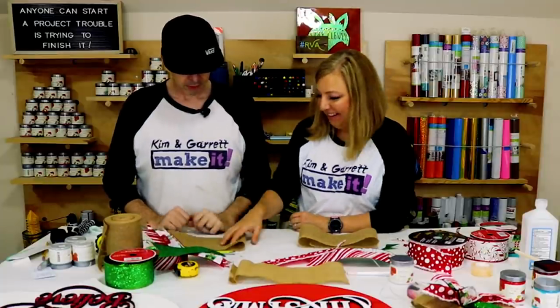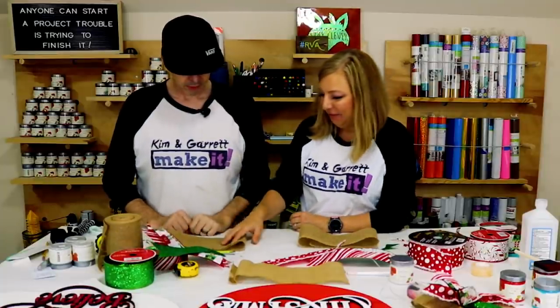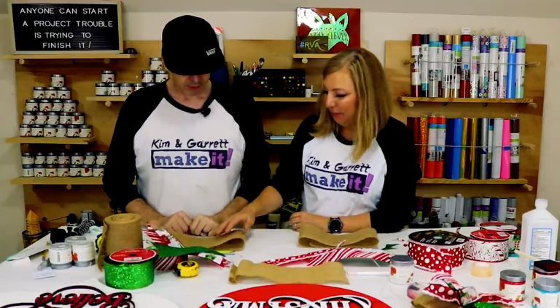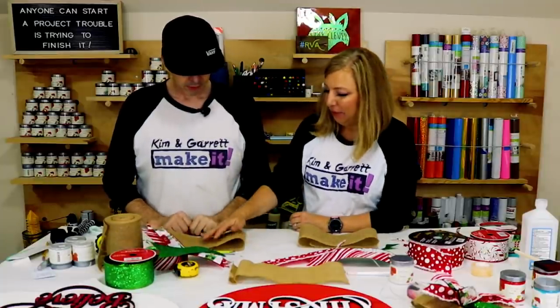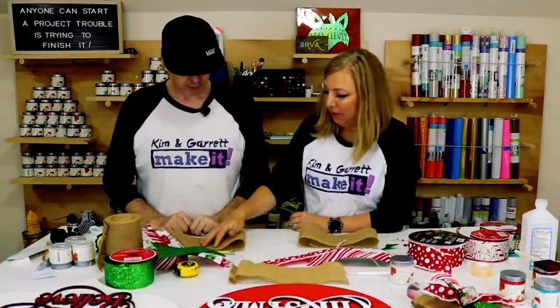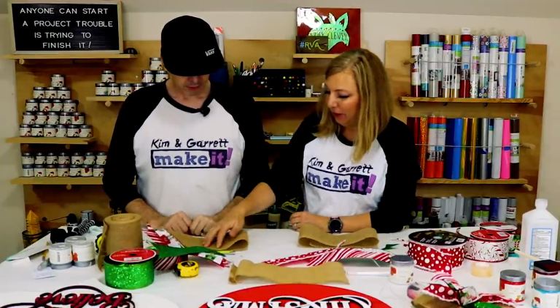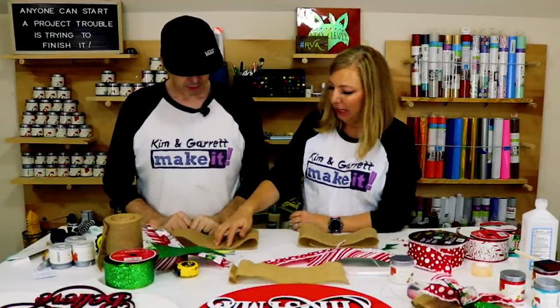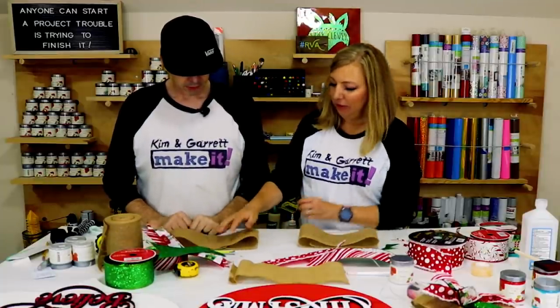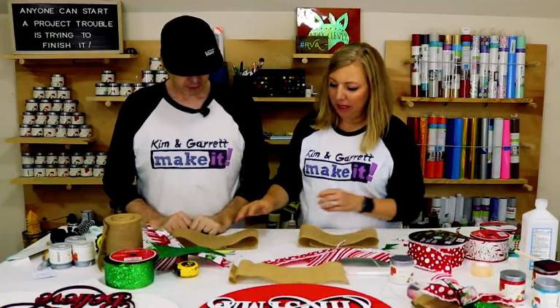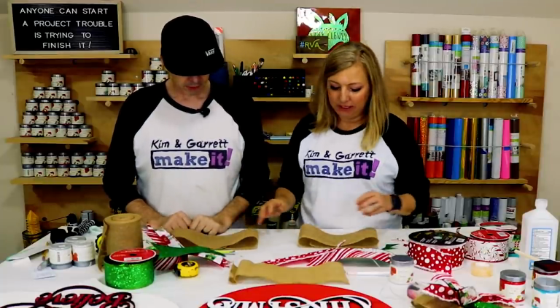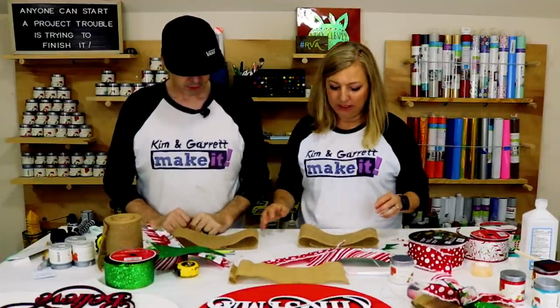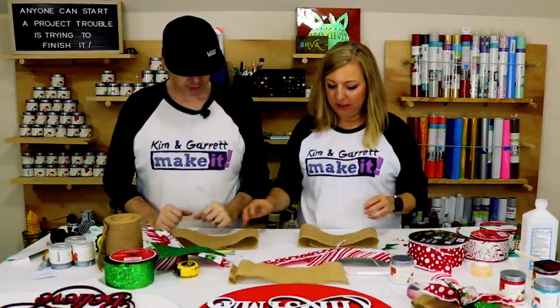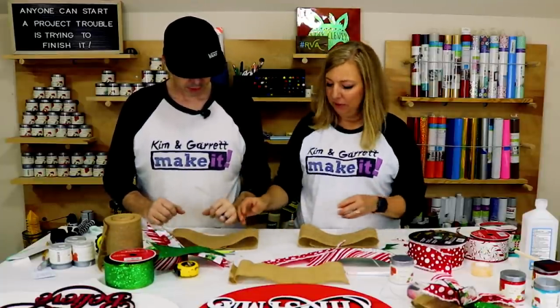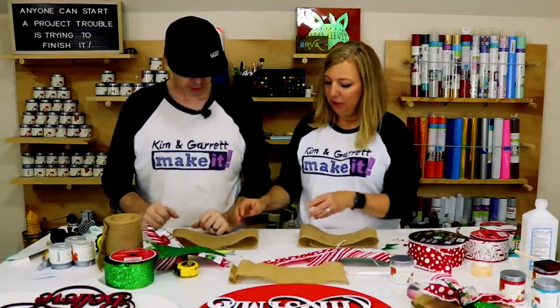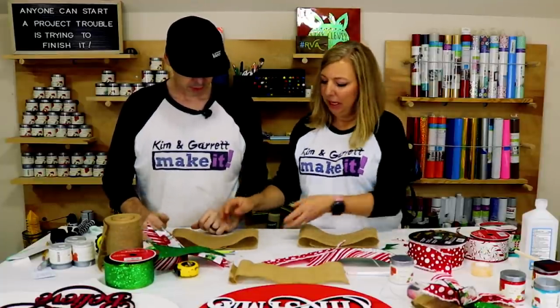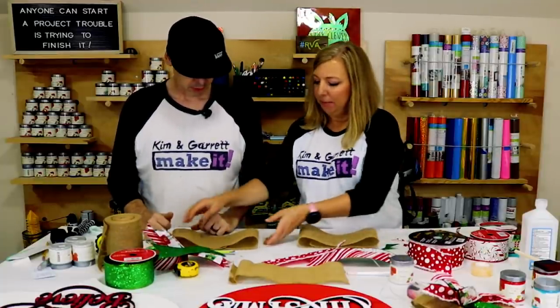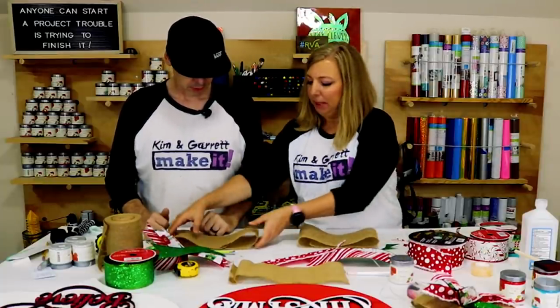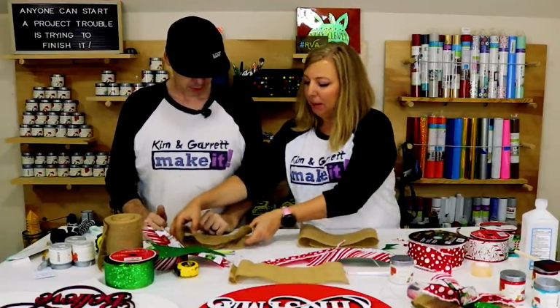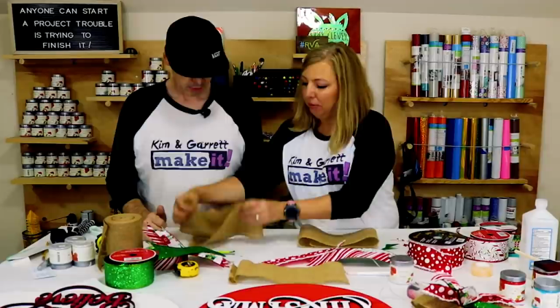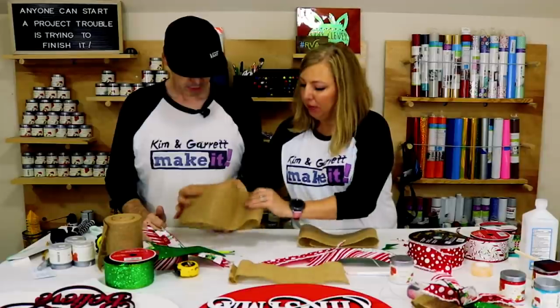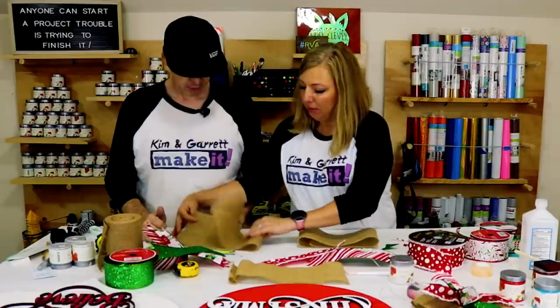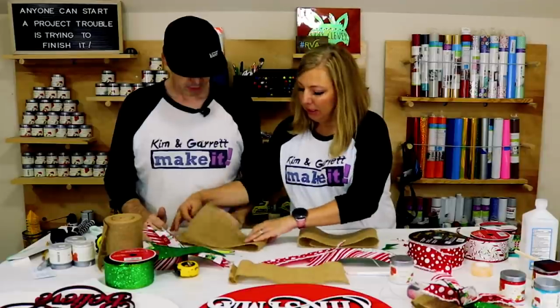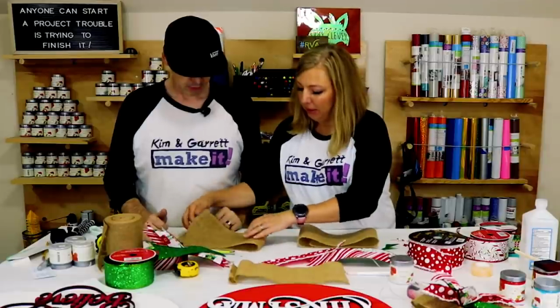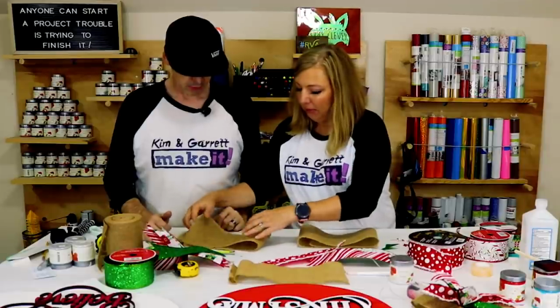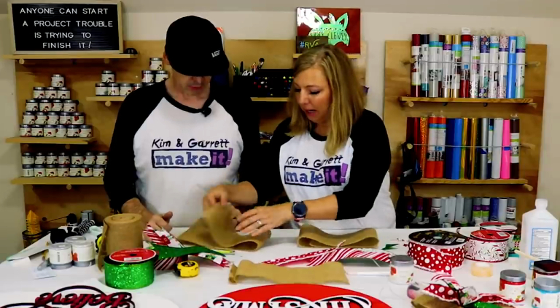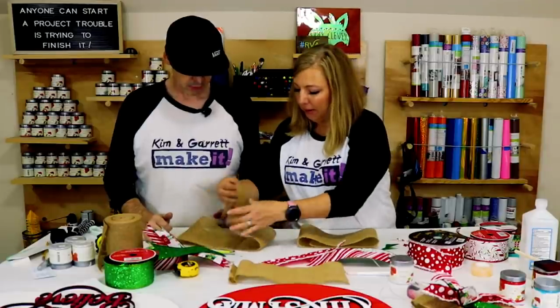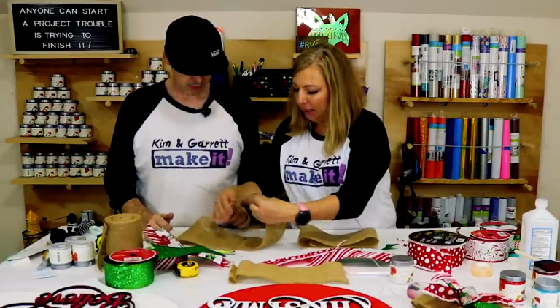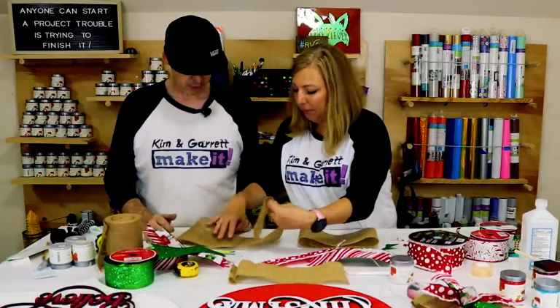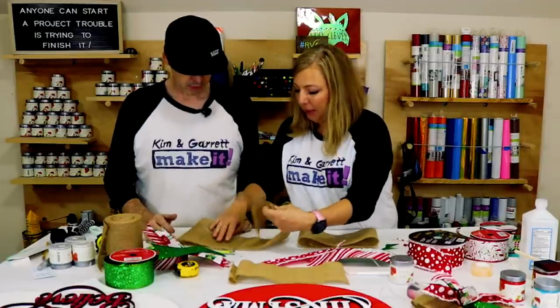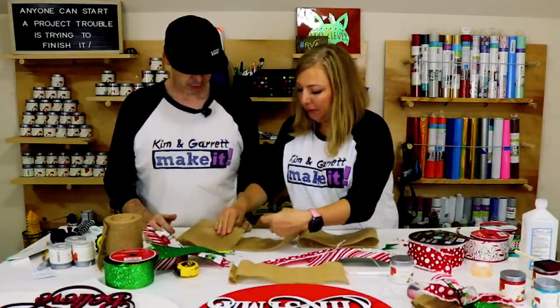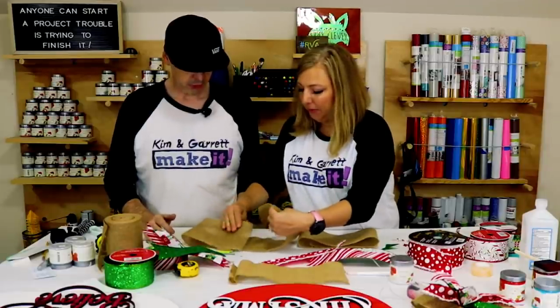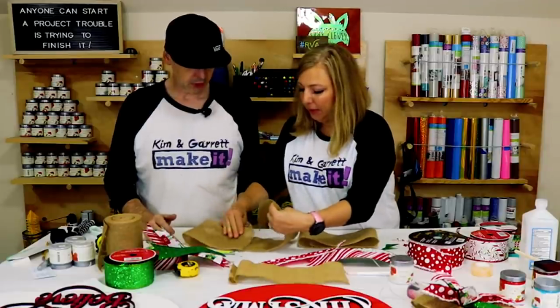Flip it over. You've got a big bow going there — you're rocking a big bow.